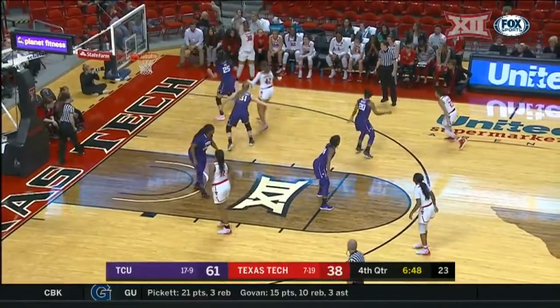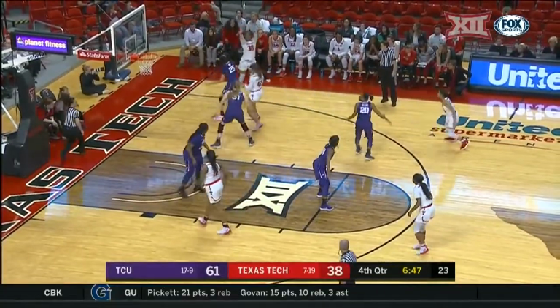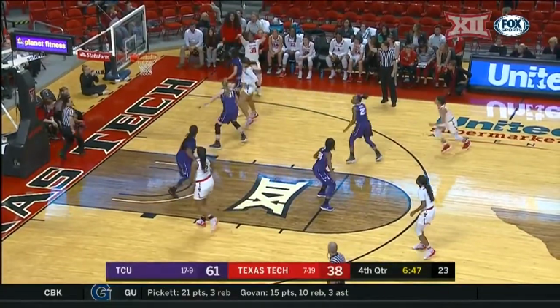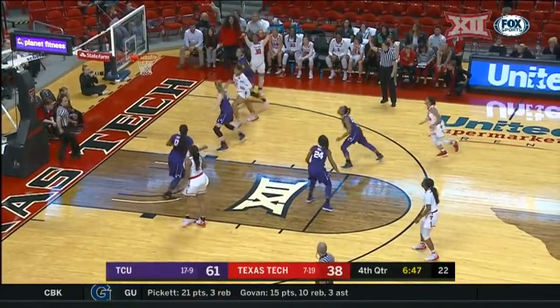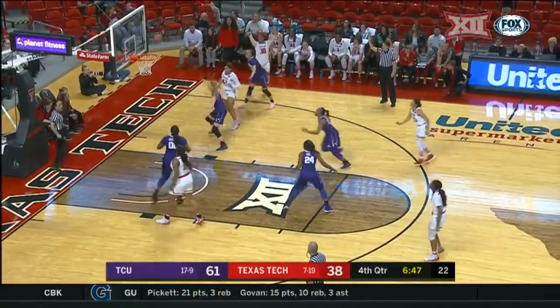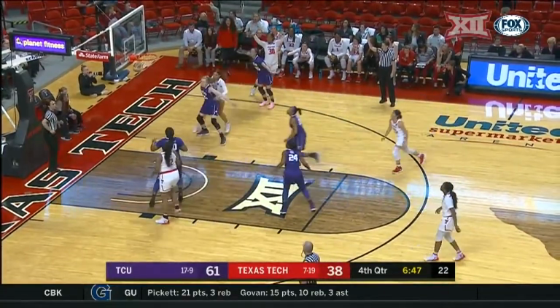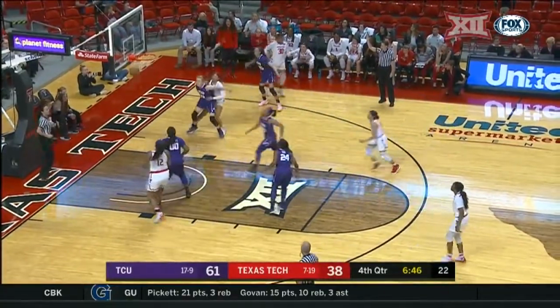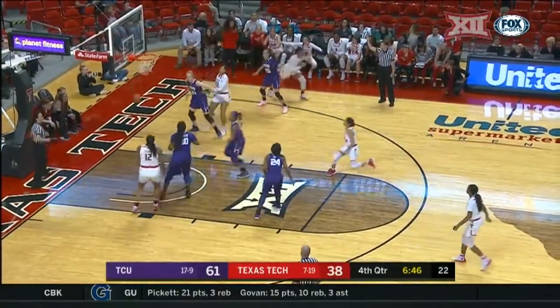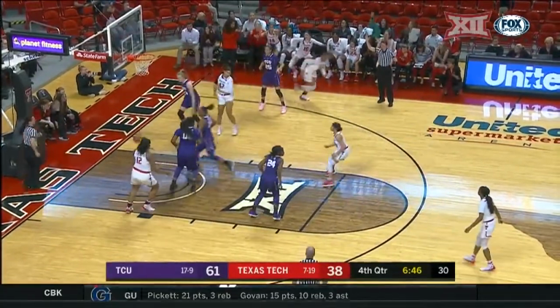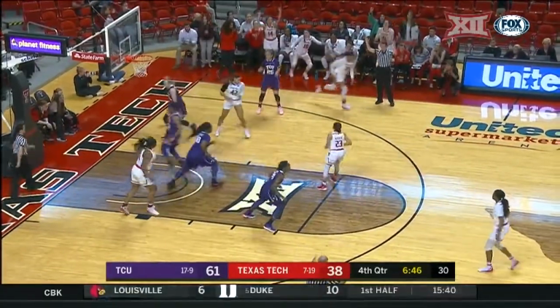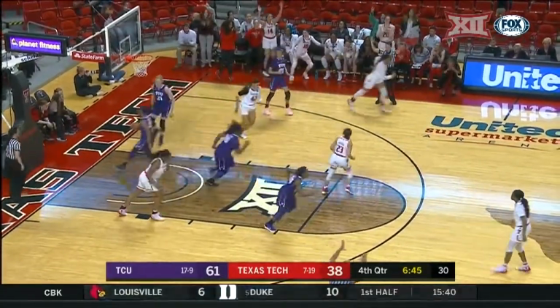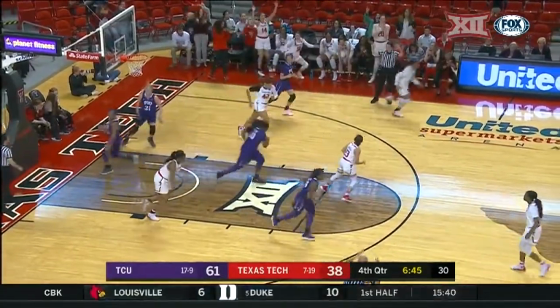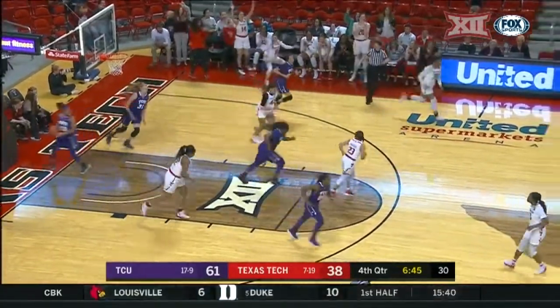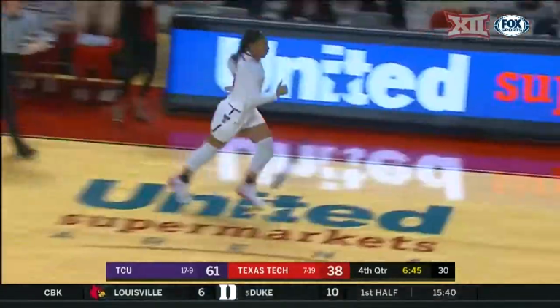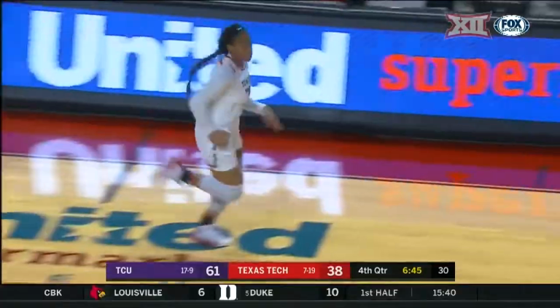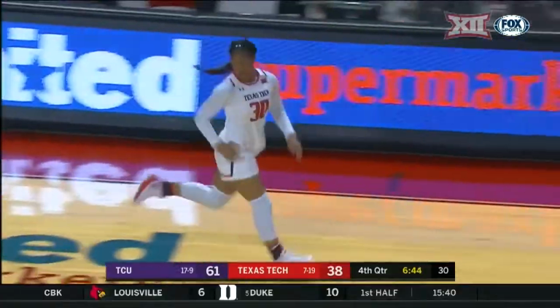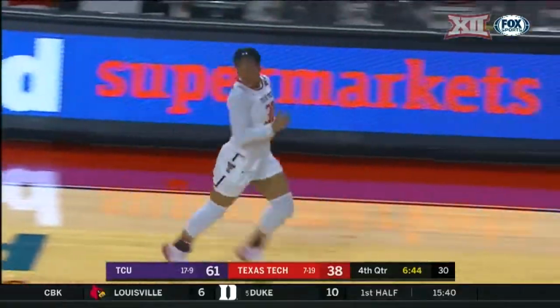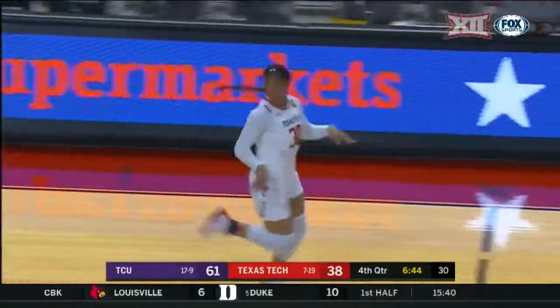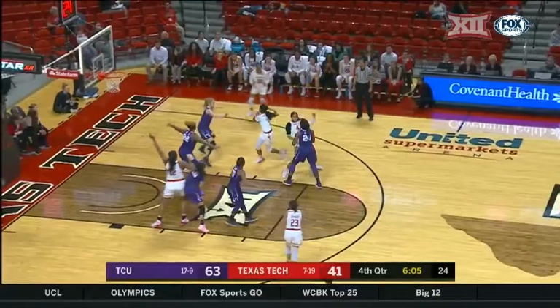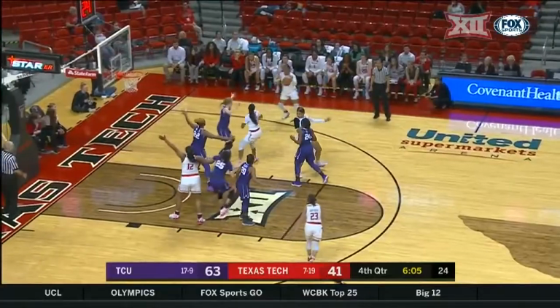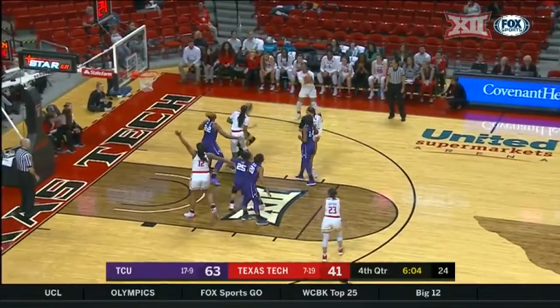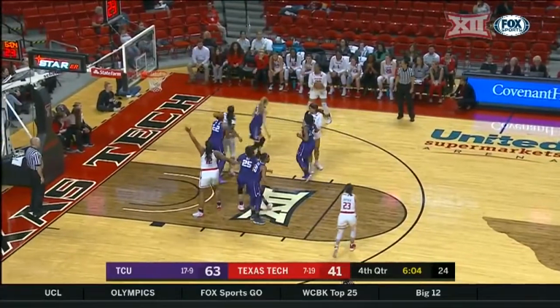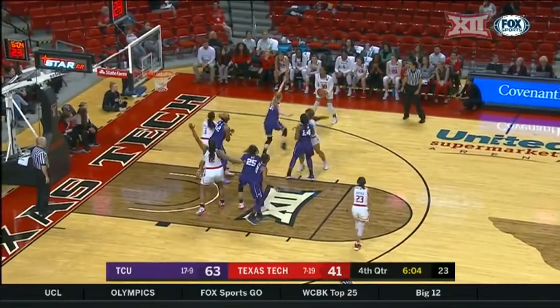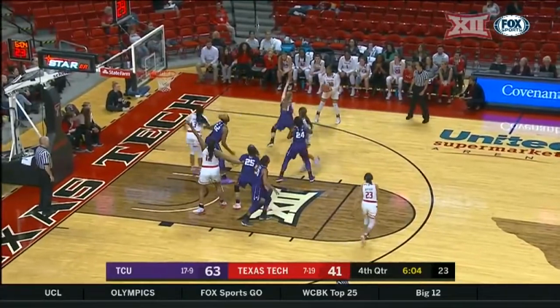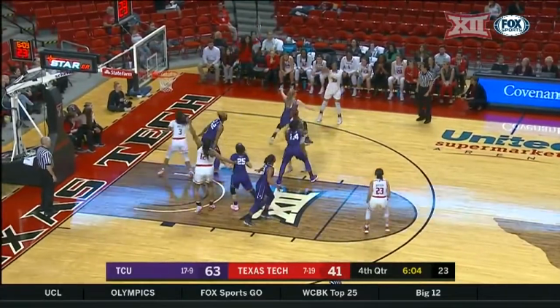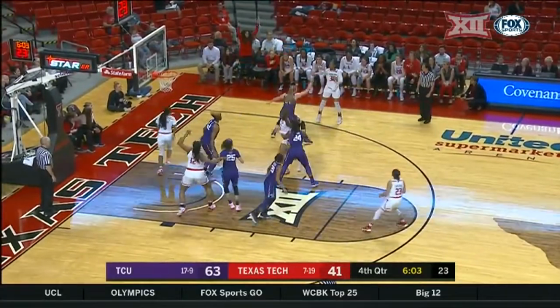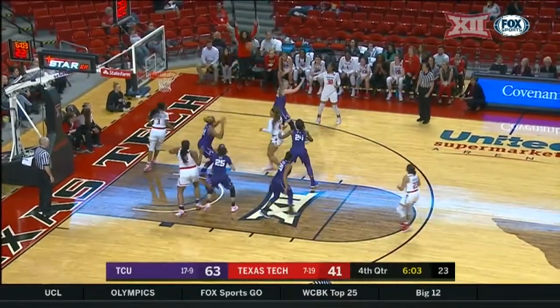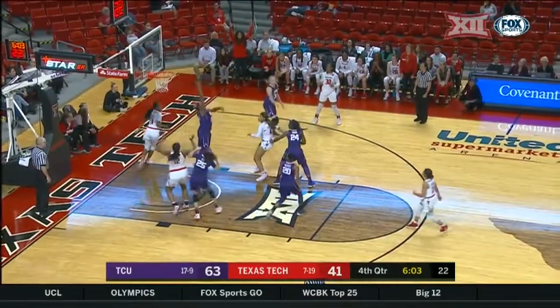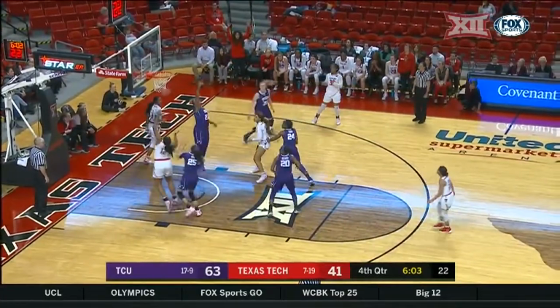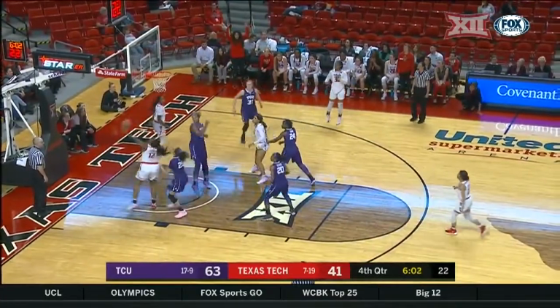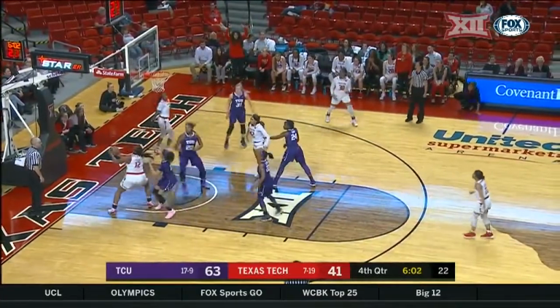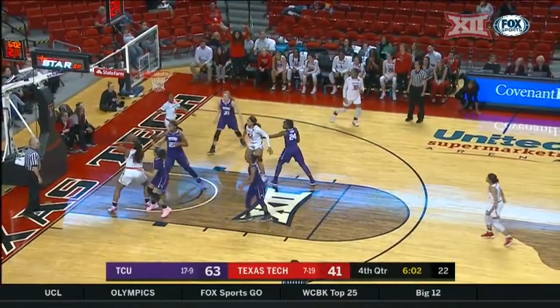Now on the baseline, Zuri Sanders puts up — that's her second three of the night. Hurd with the foul — that's the third and fourth team foul.